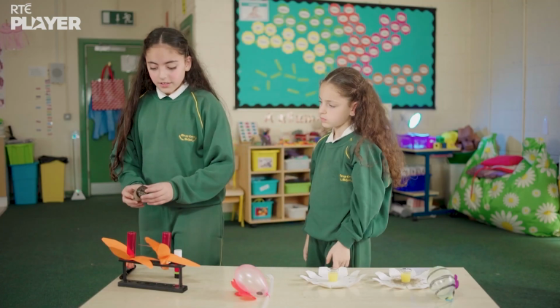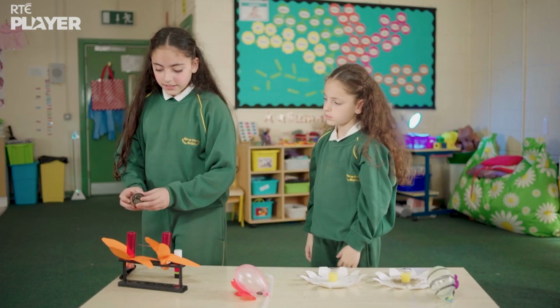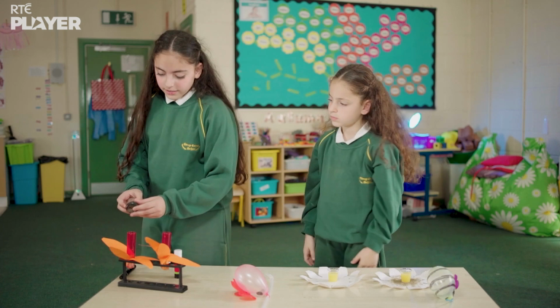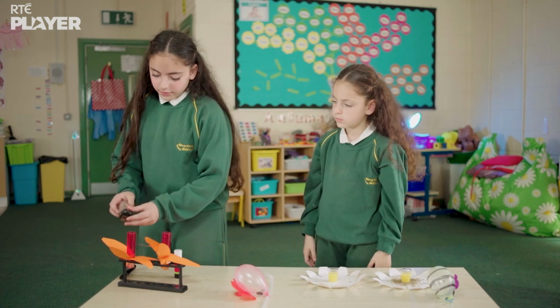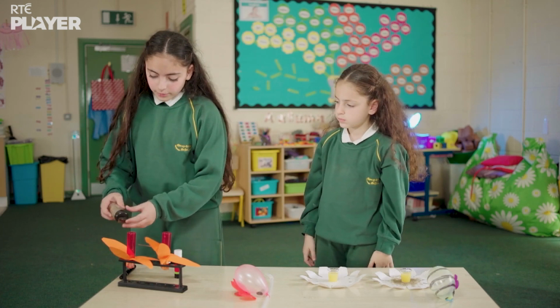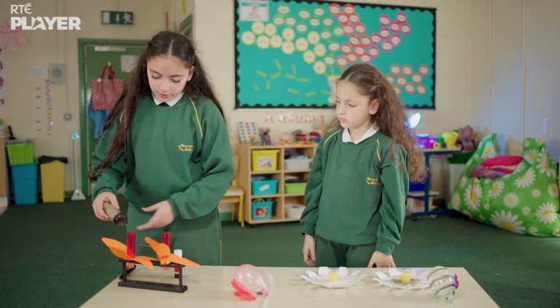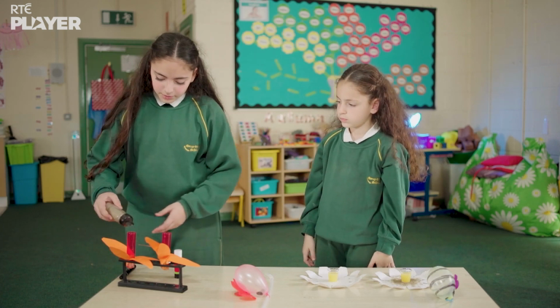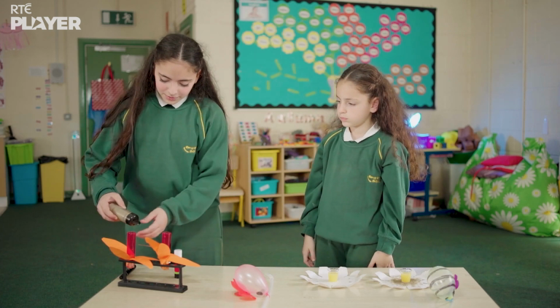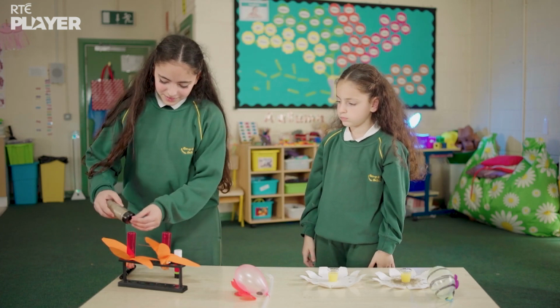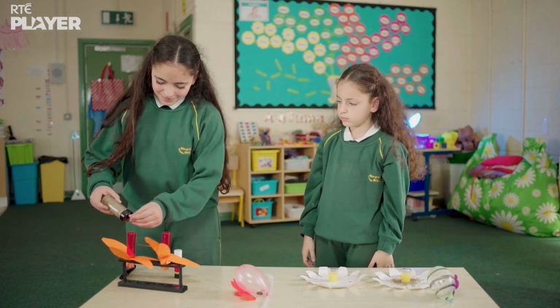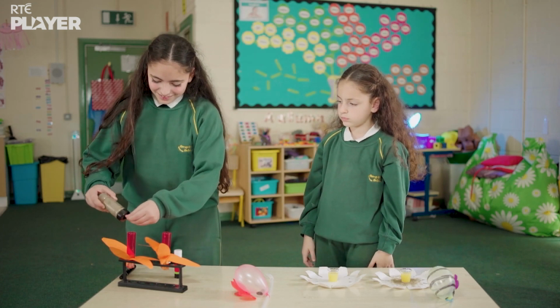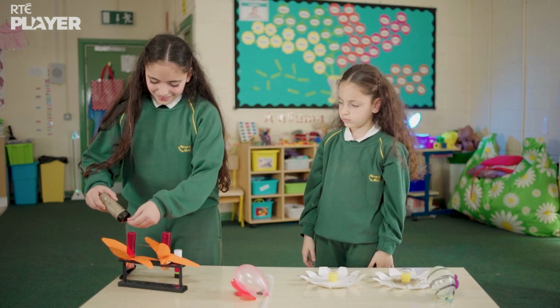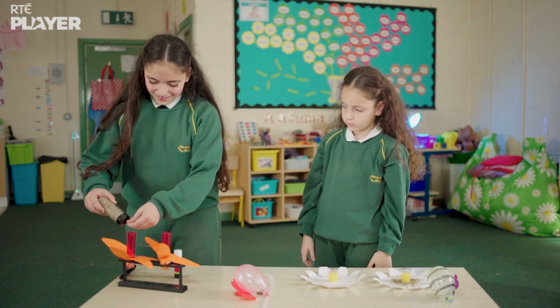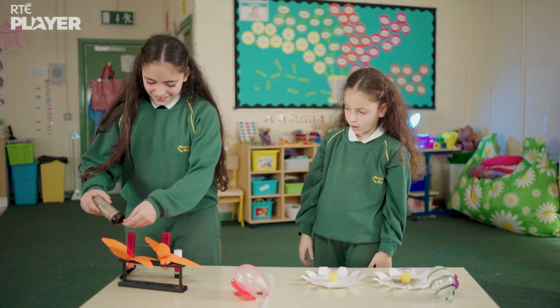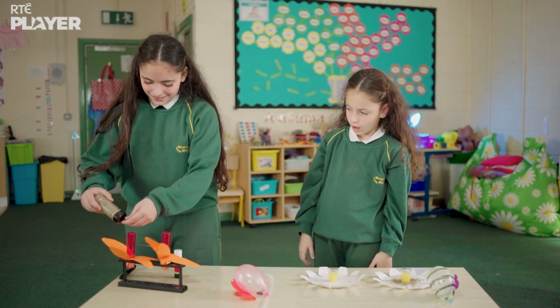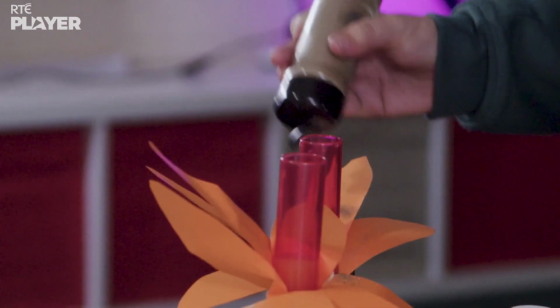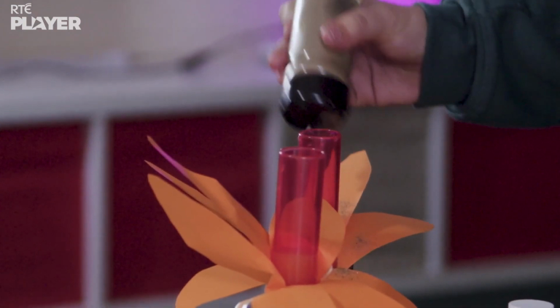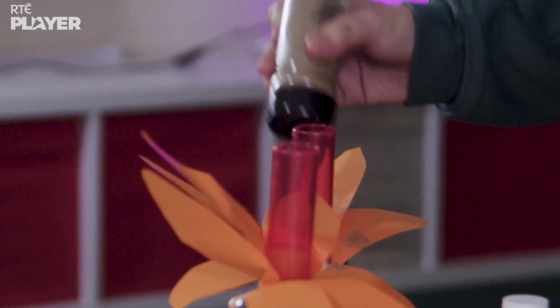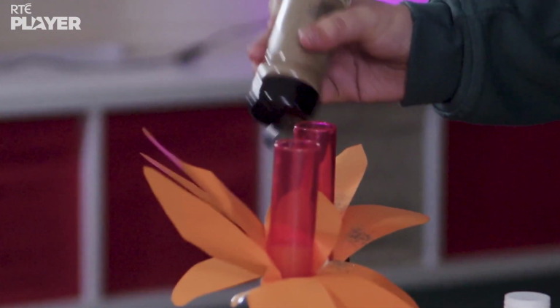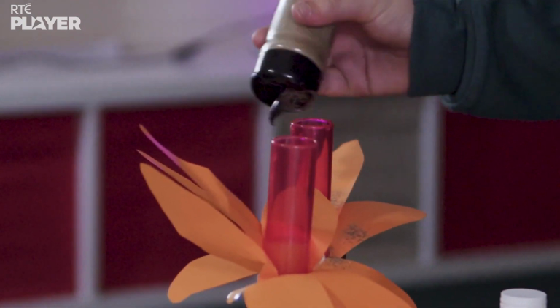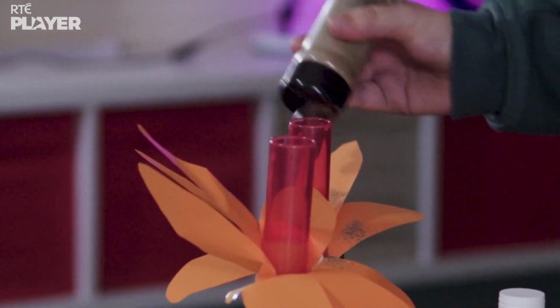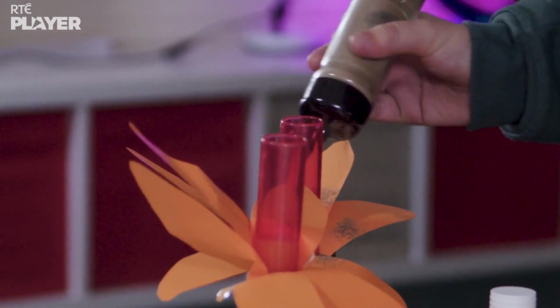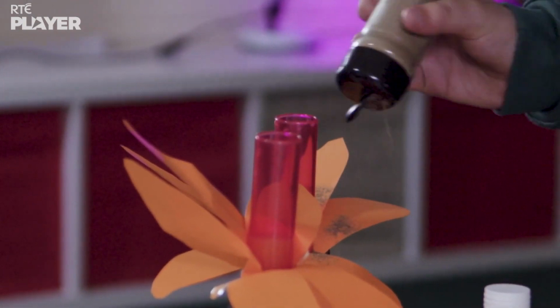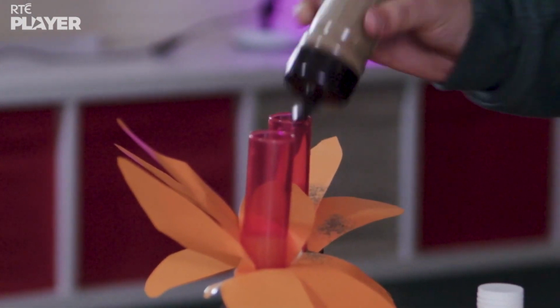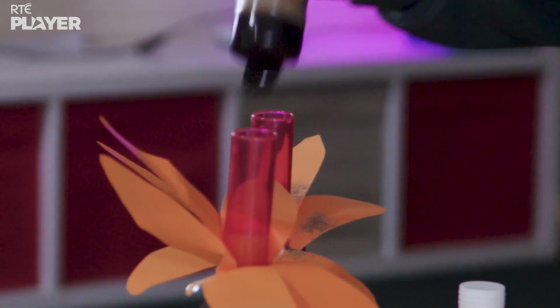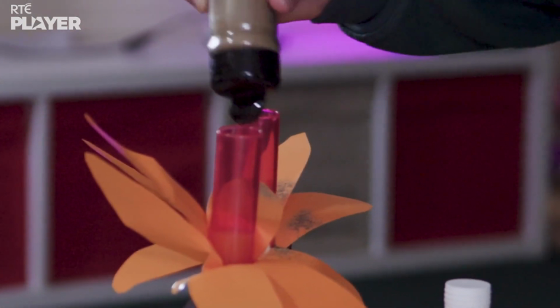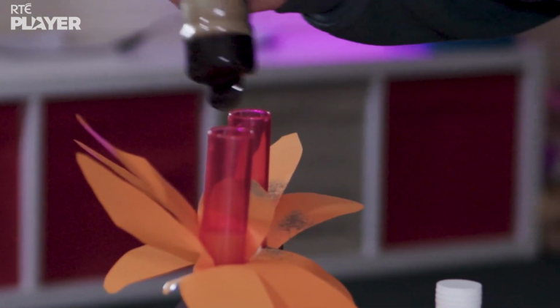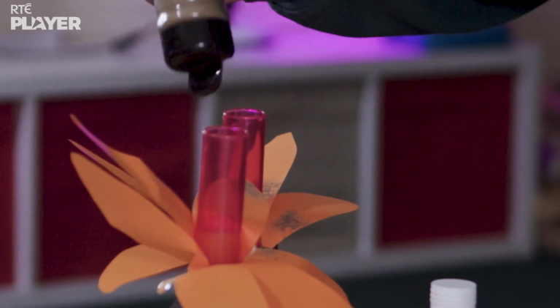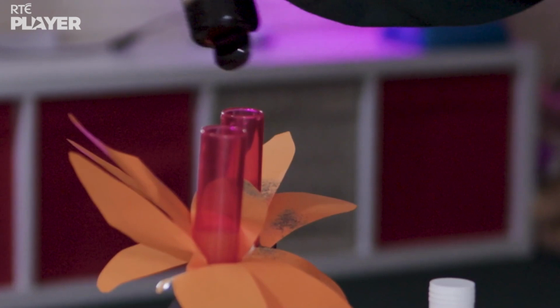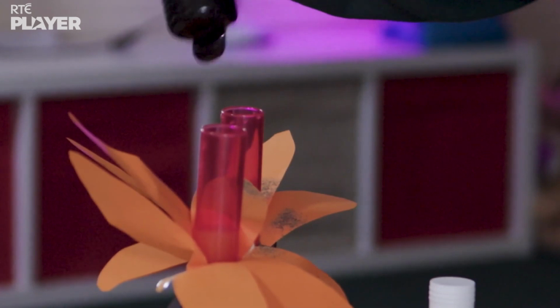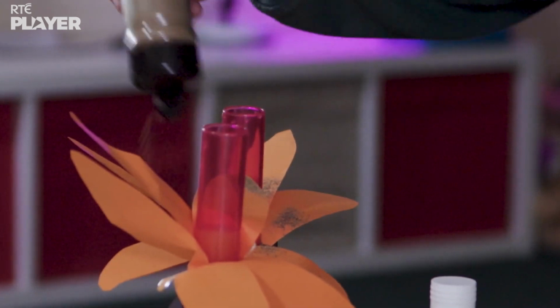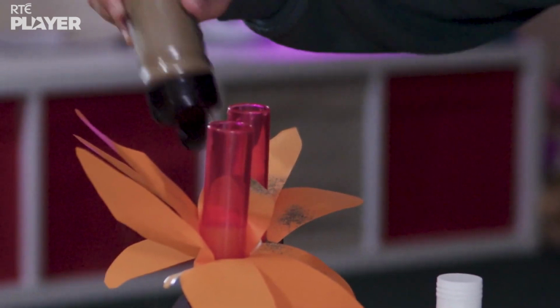Emmanuel's flowers have a different shape. Their nectar is in long, thin containers, just like some real flowers.